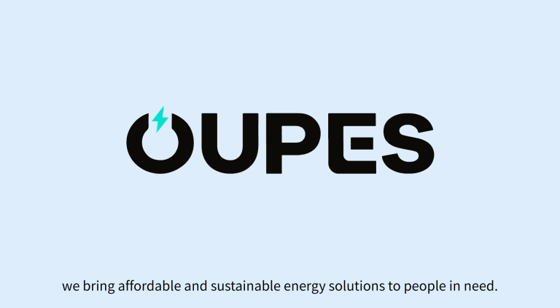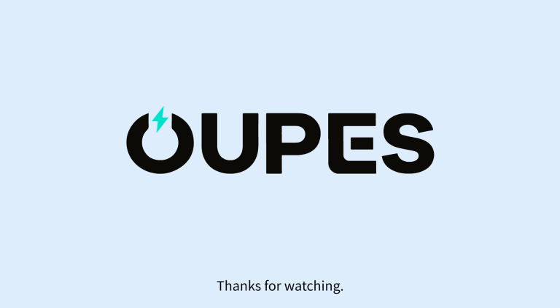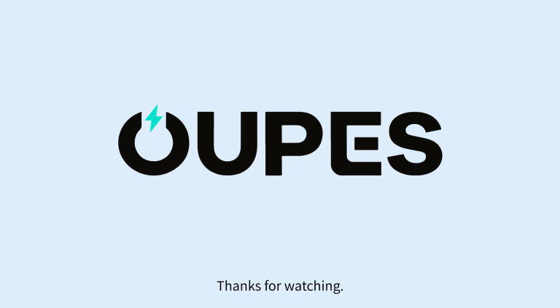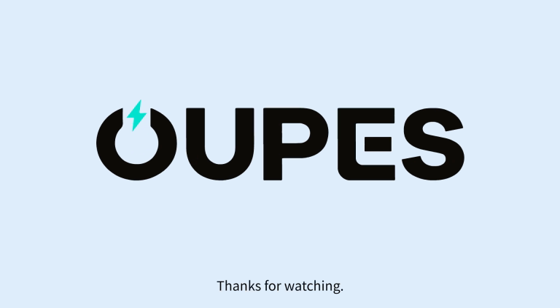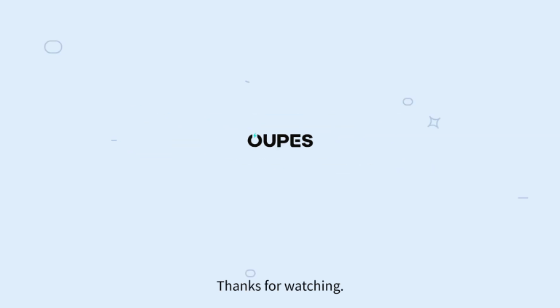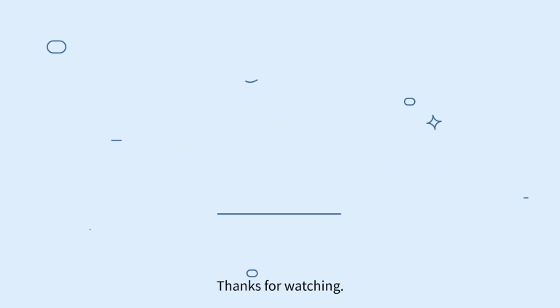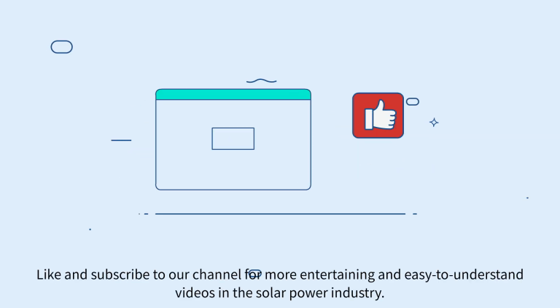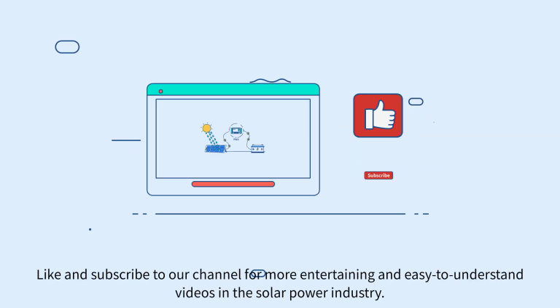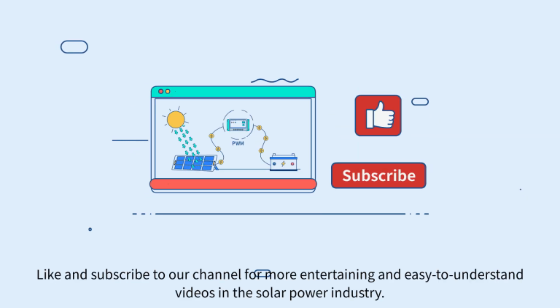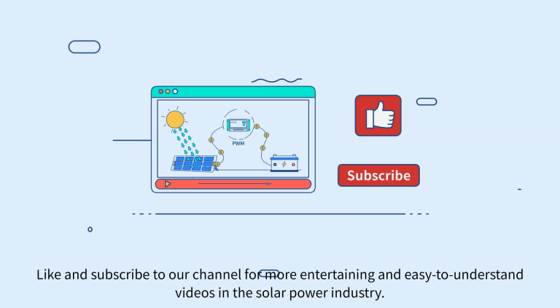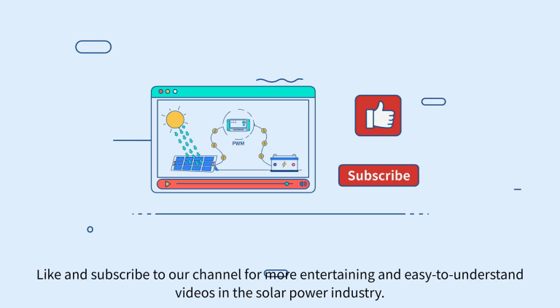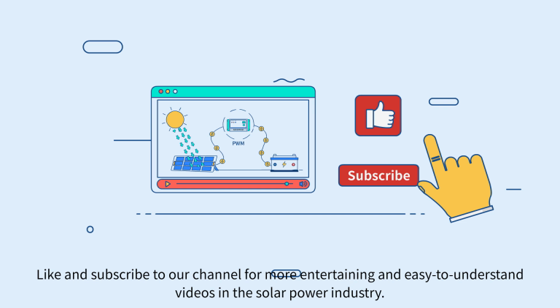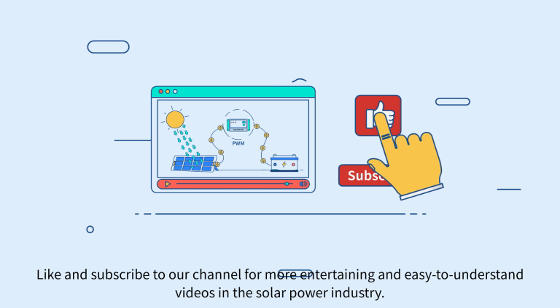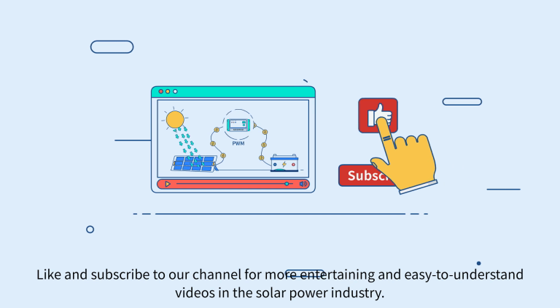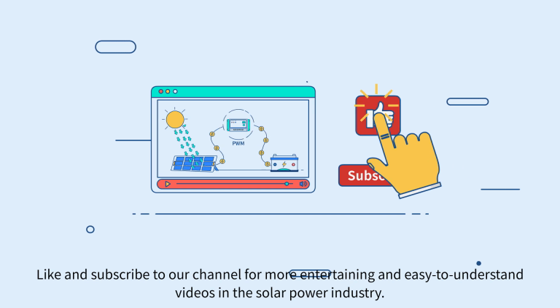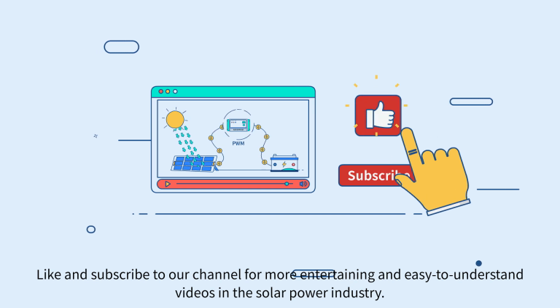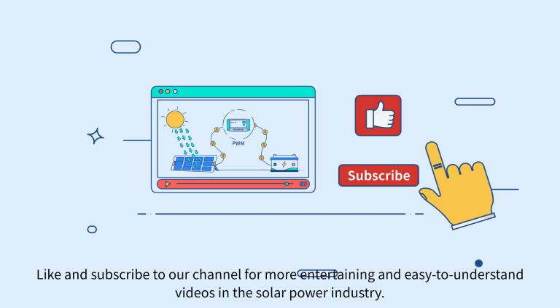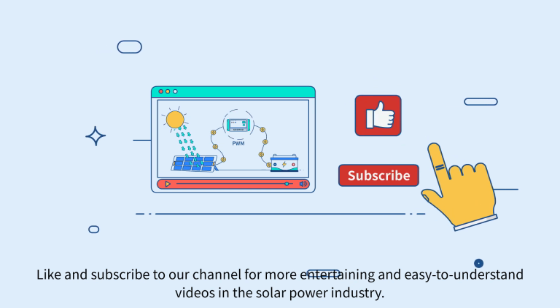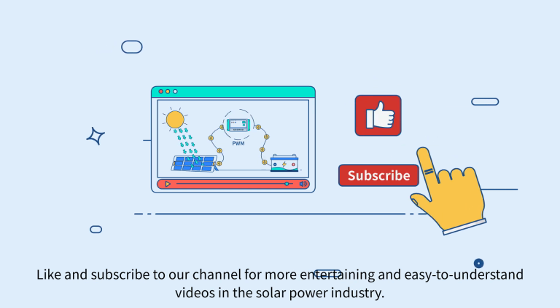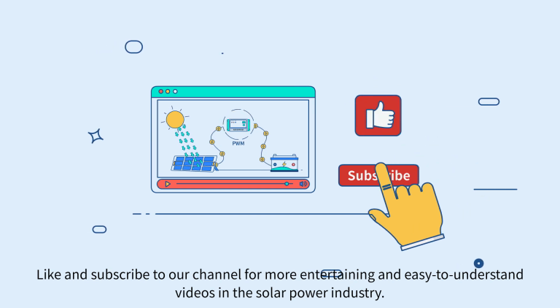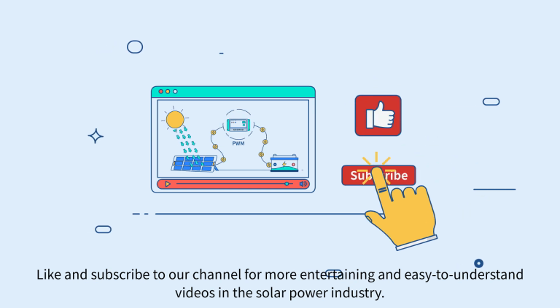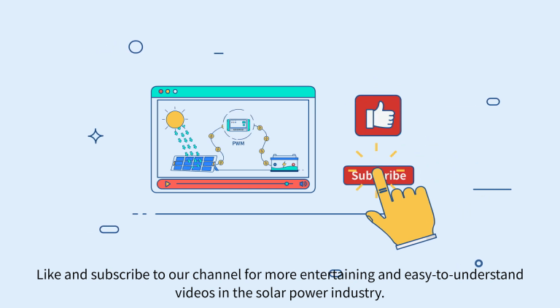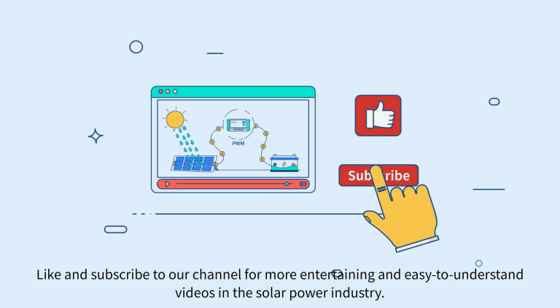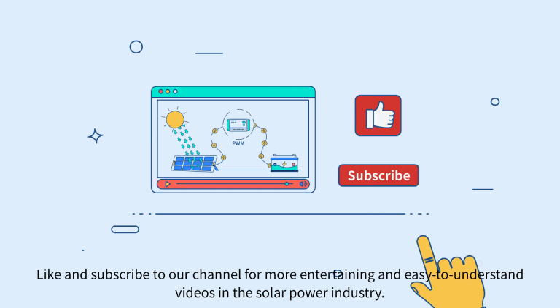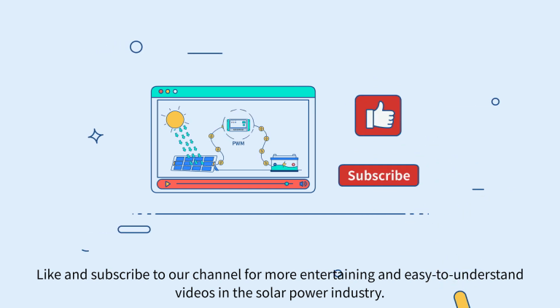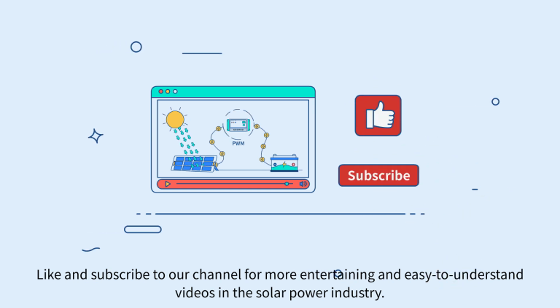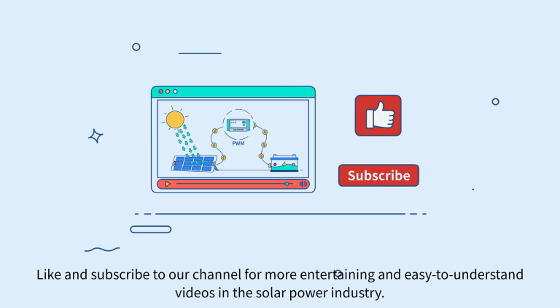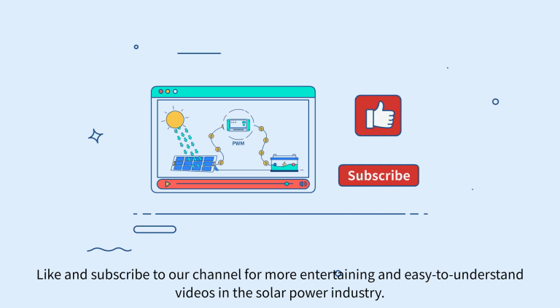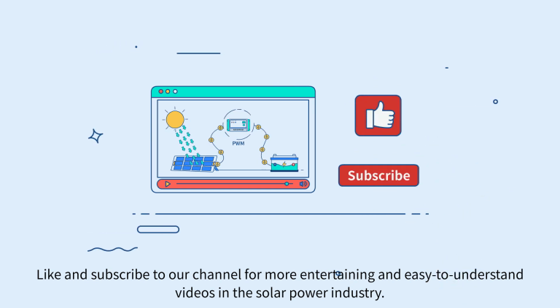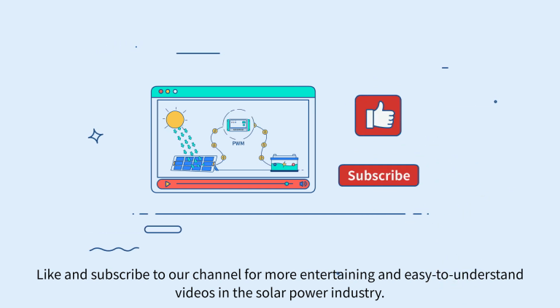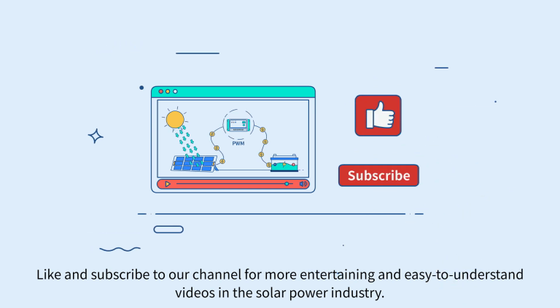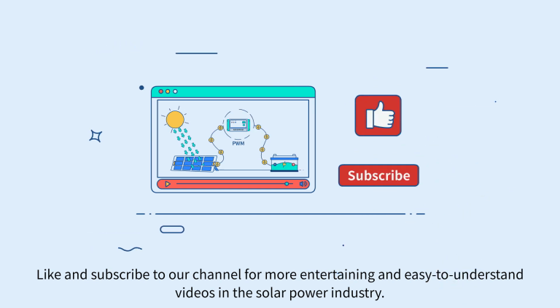Thanks for watching. Like and subscribe to our channel for more entertaining and easy-to-understand videos in the solar power industry.